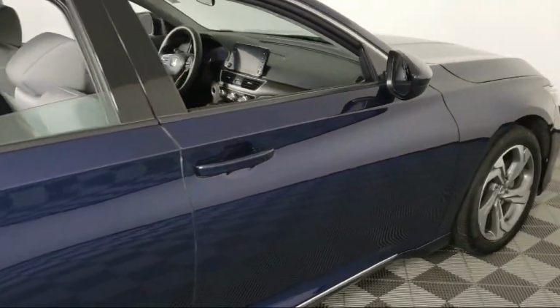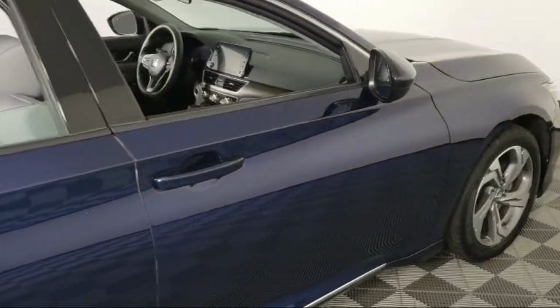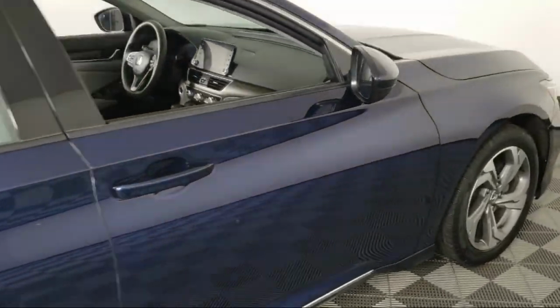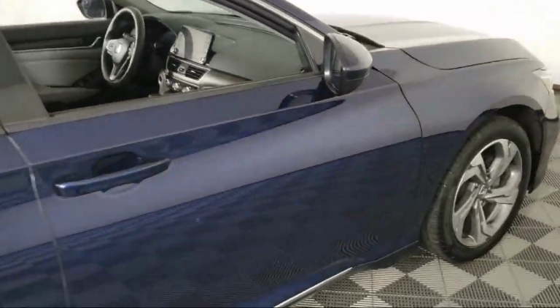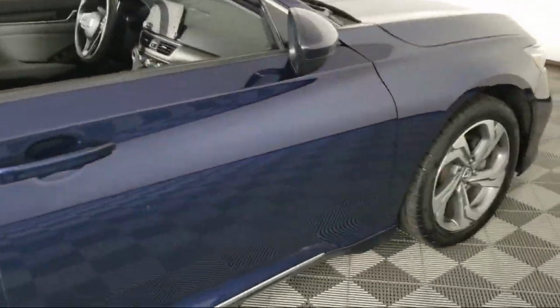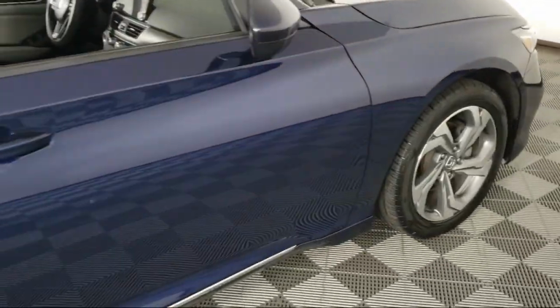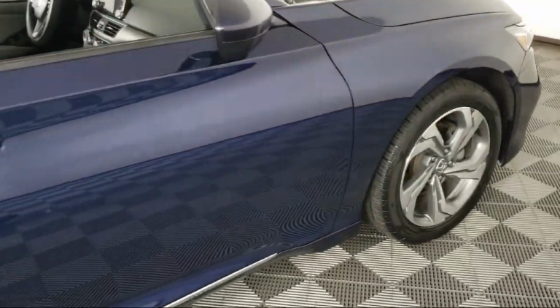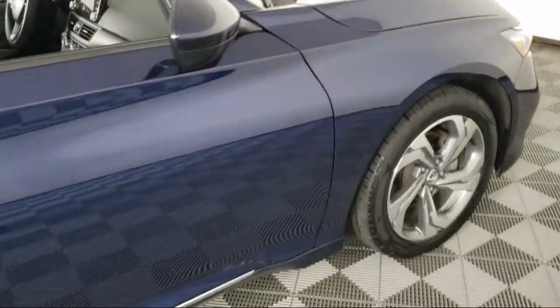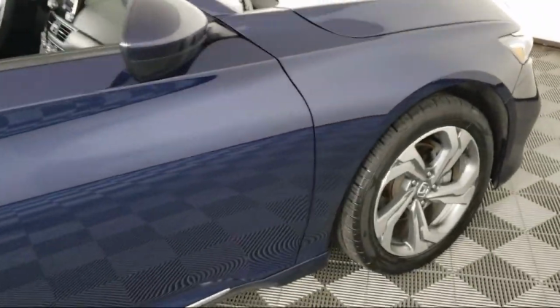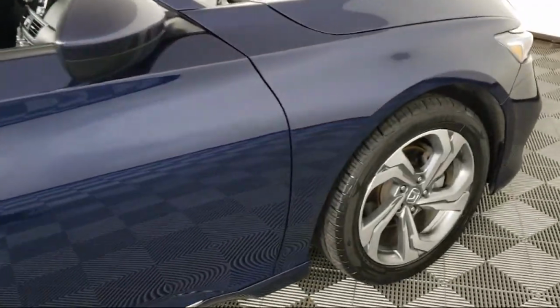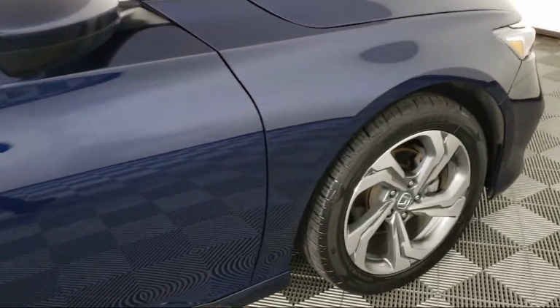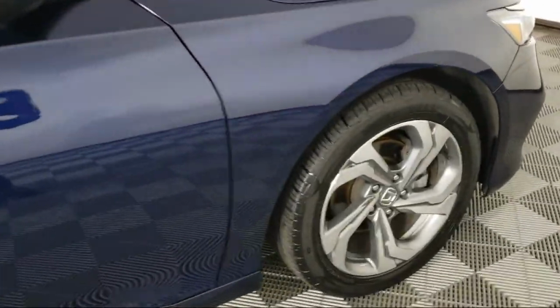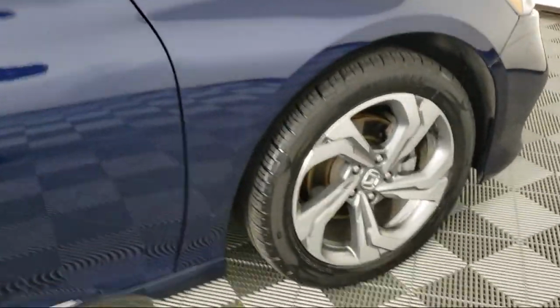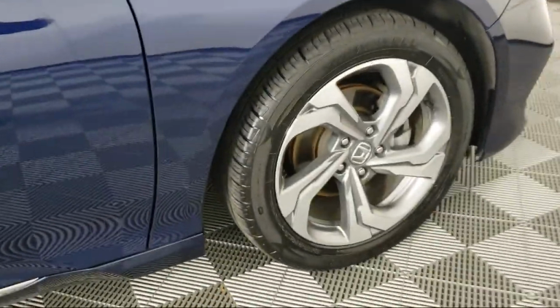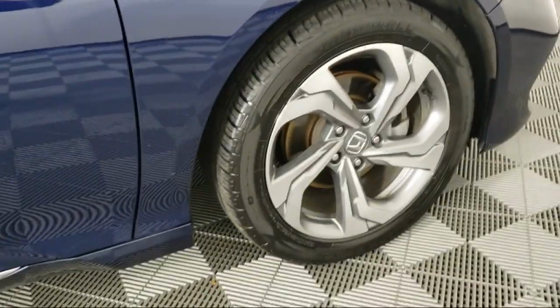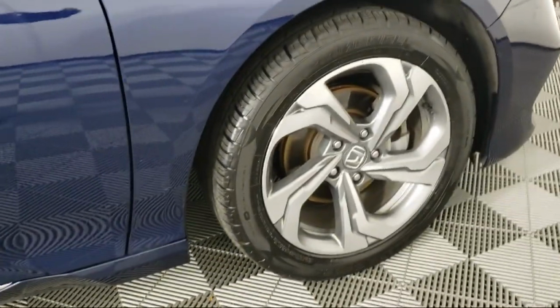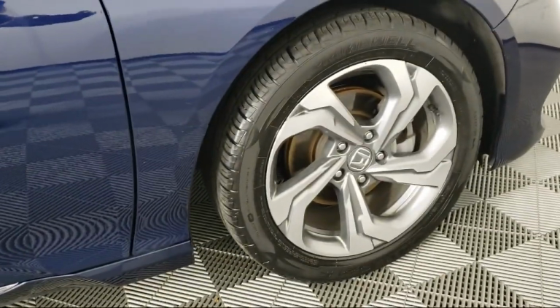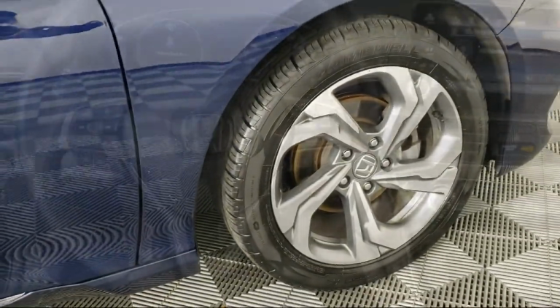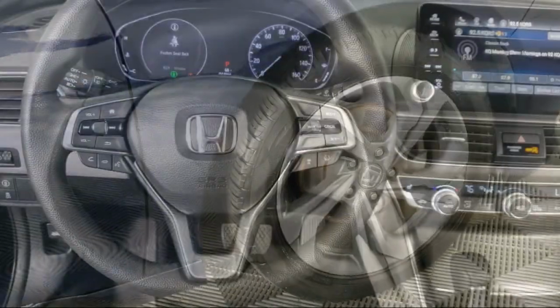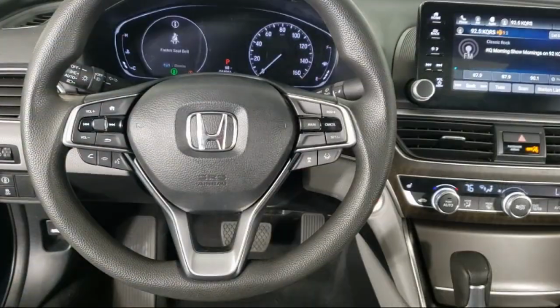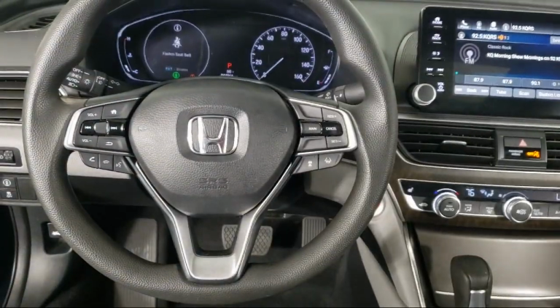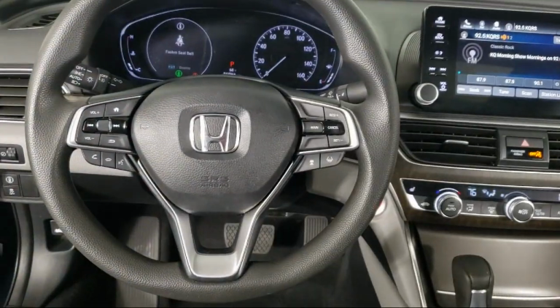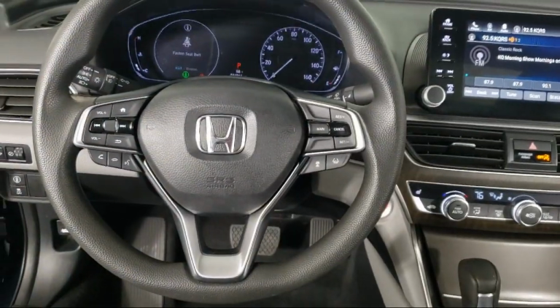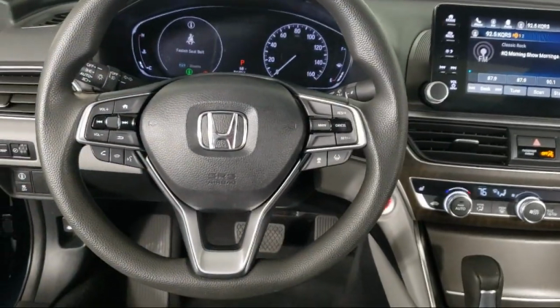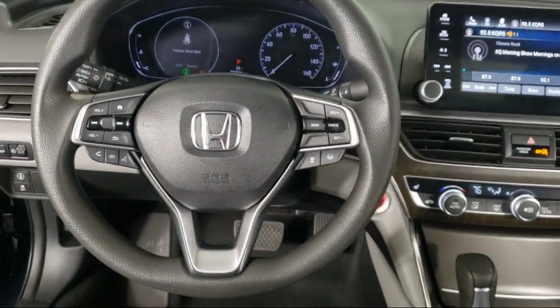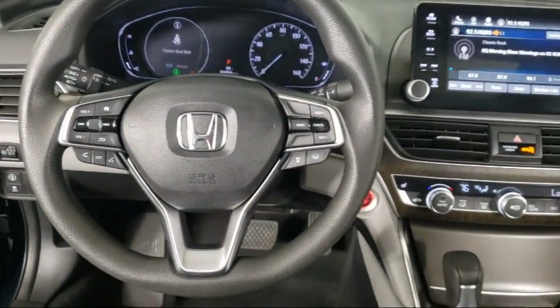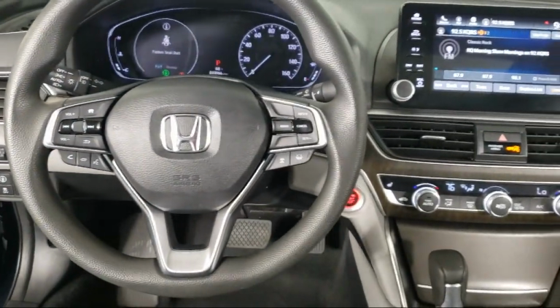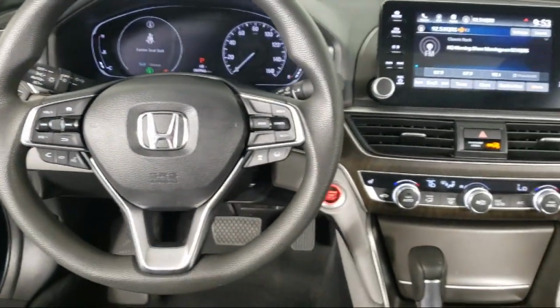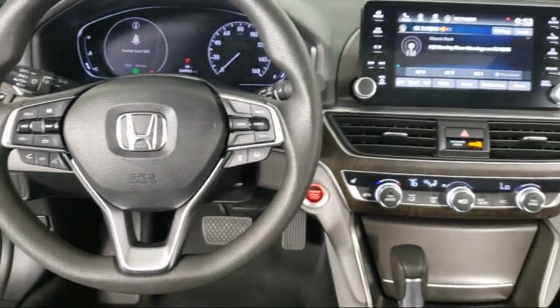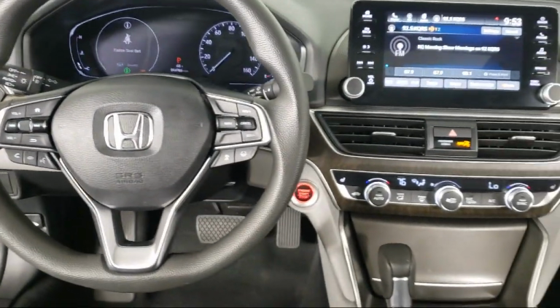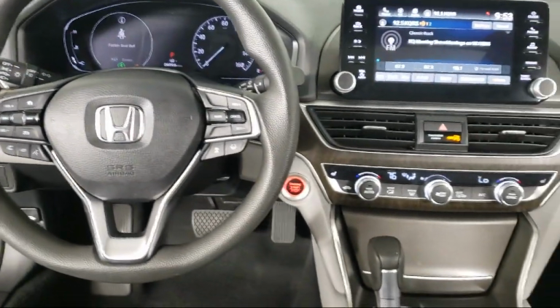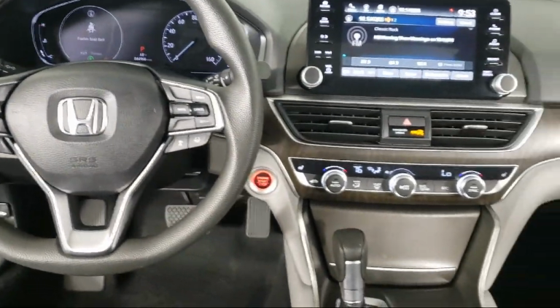Keyless Entry, Fully Automatic Headlights, Alloy Wheels, and has less than 45,000 miles on the odometer.